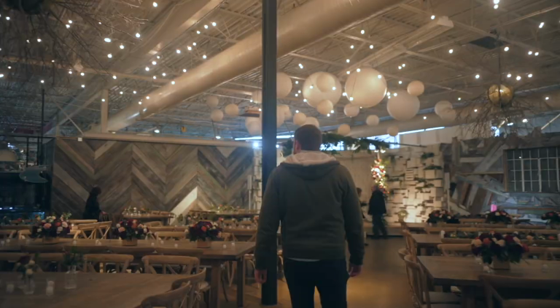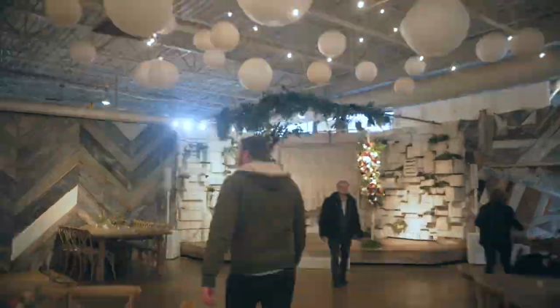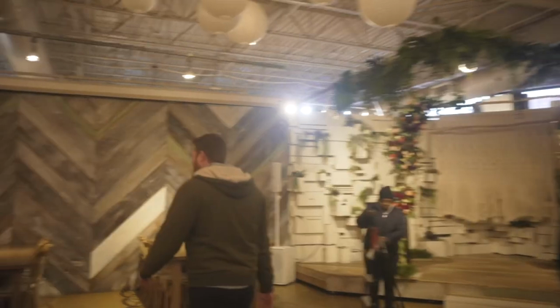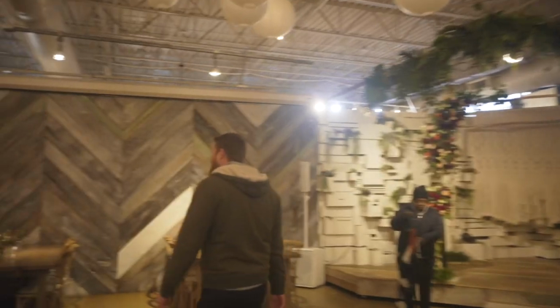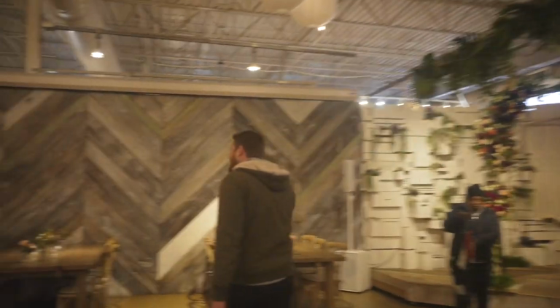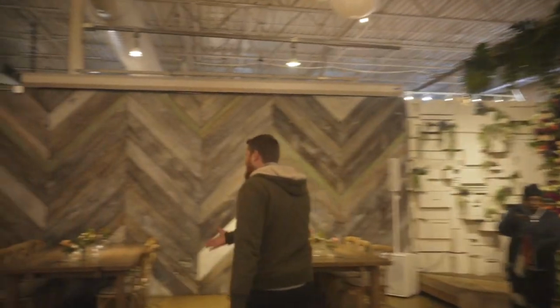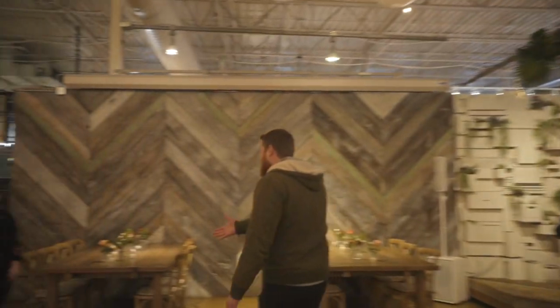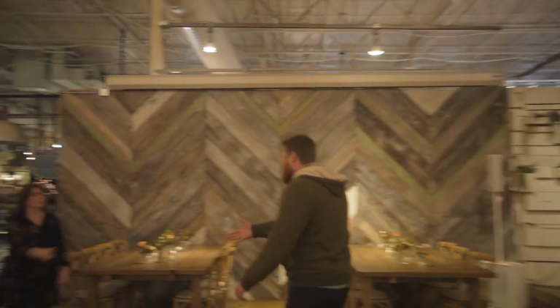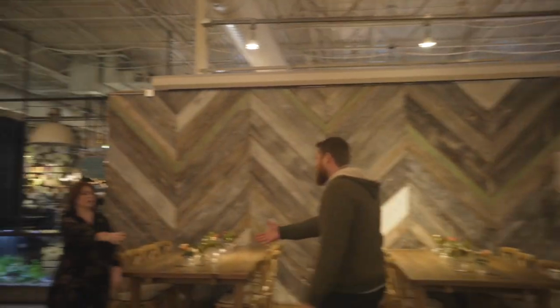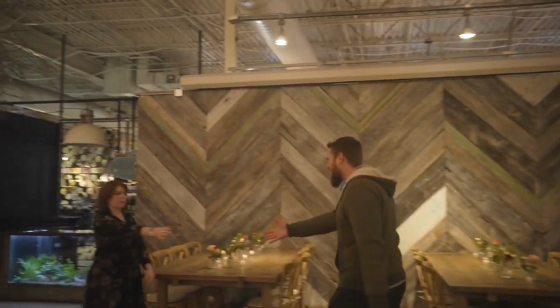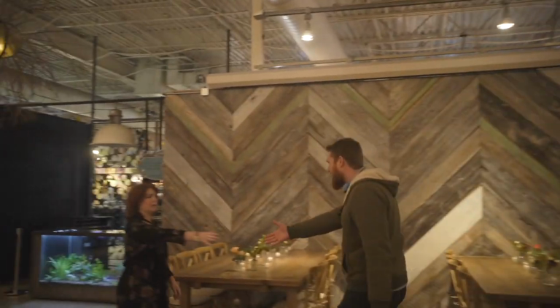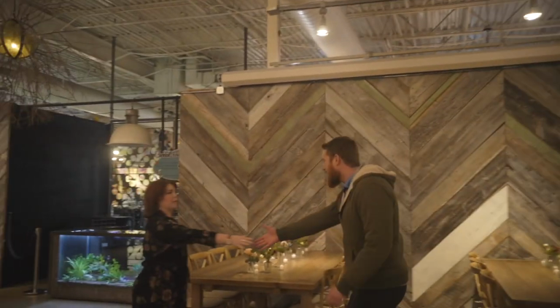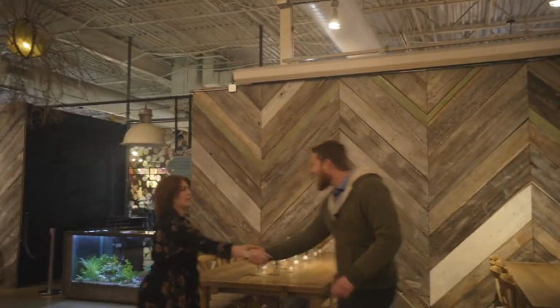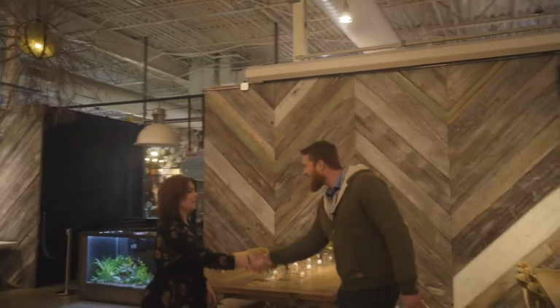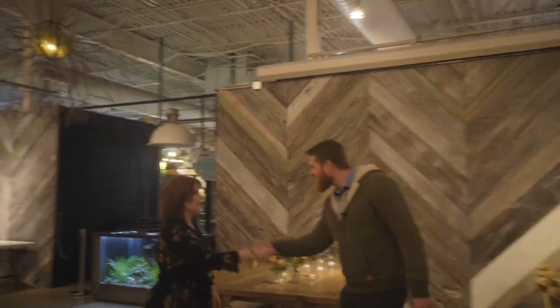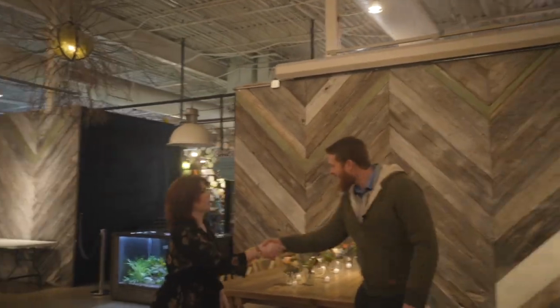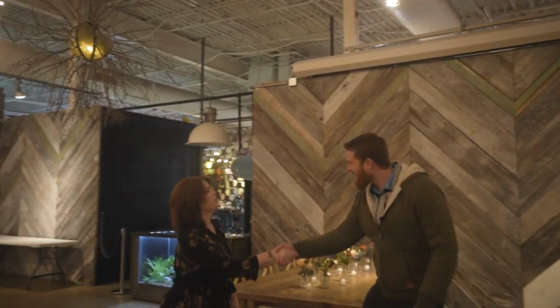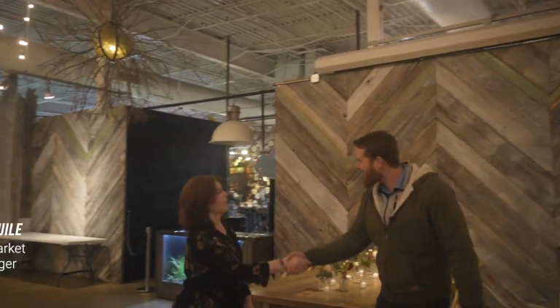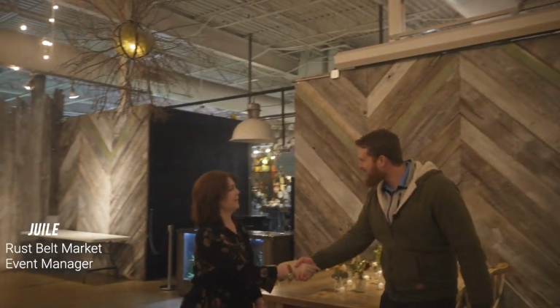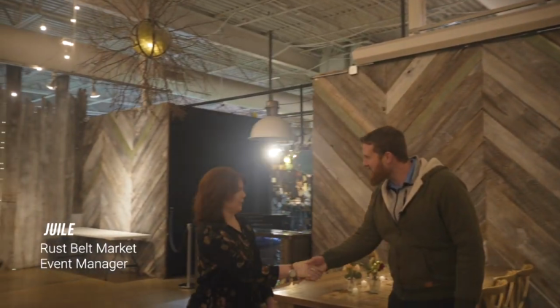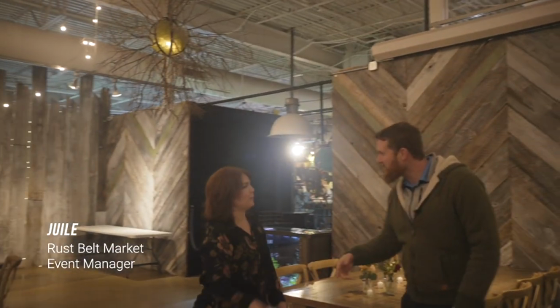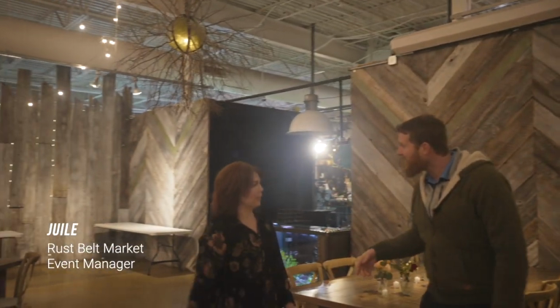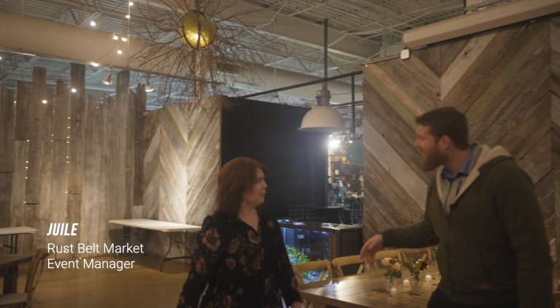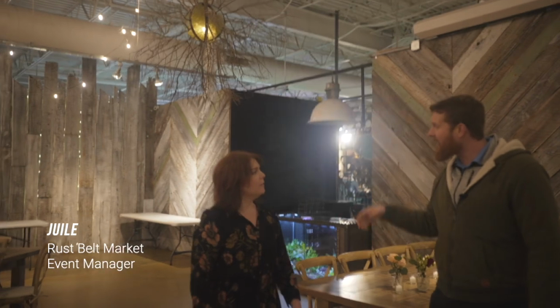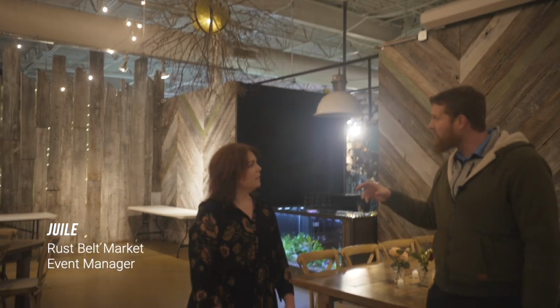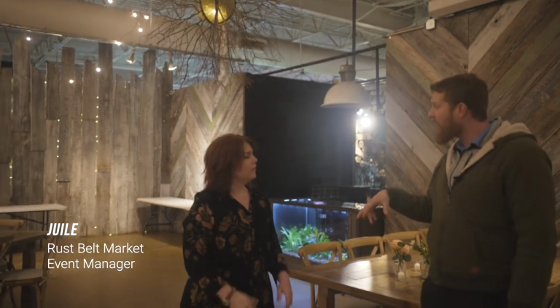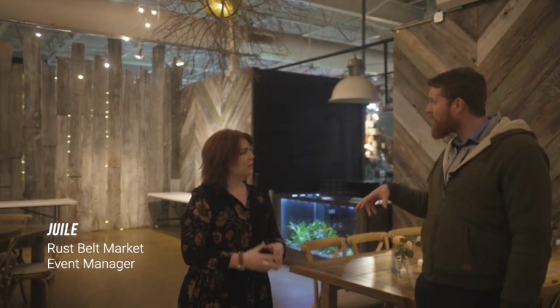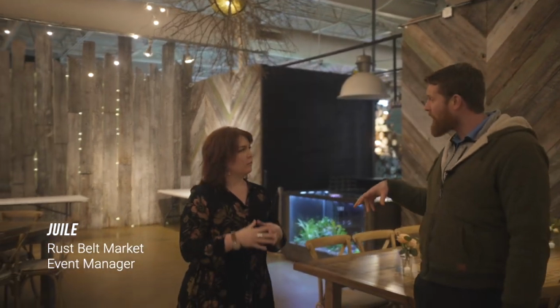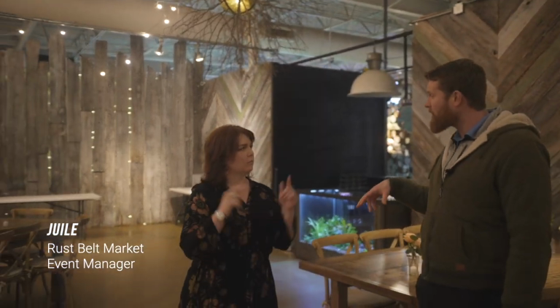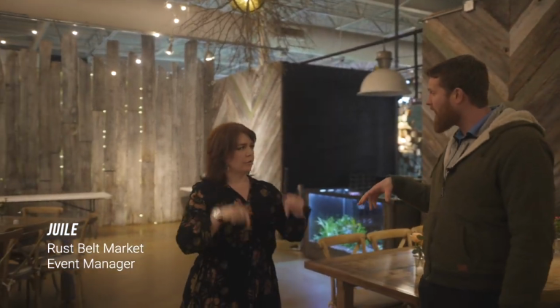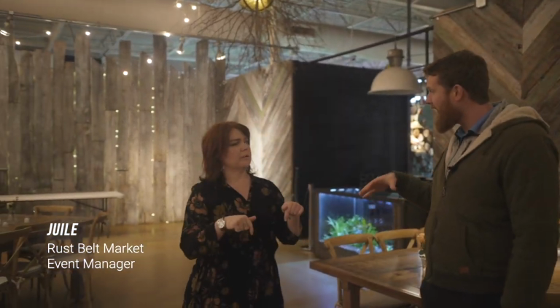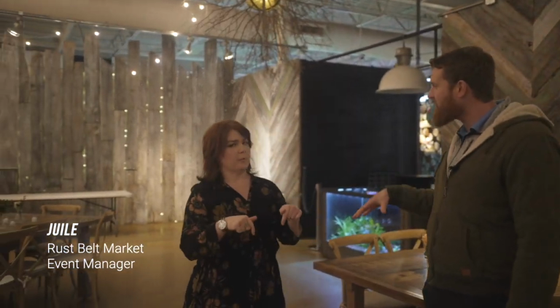Hey, how you doing? I'm Seth. Nice to meet you, Julie. And are you the Rust Belt manager?